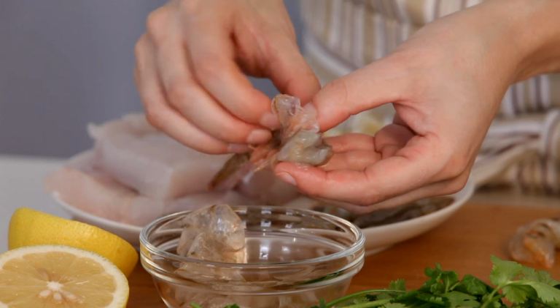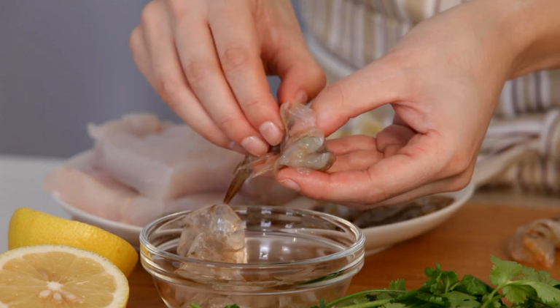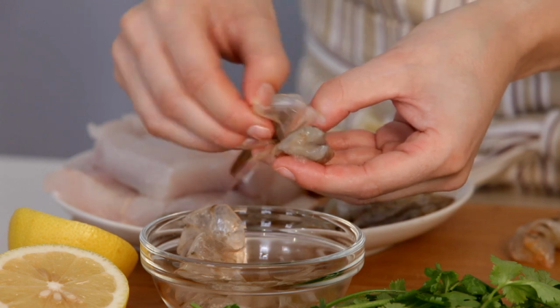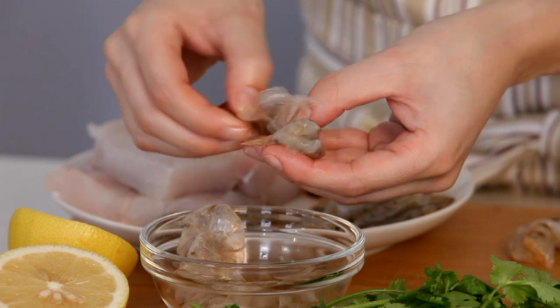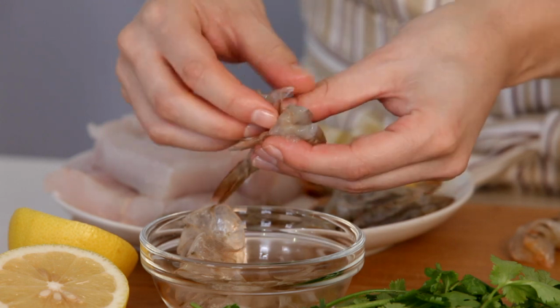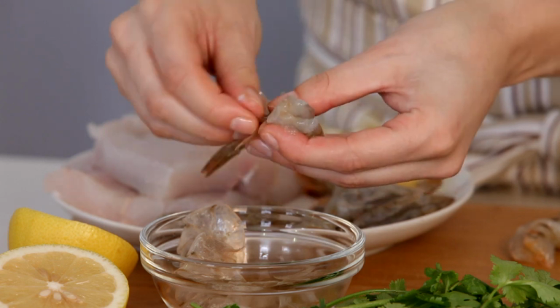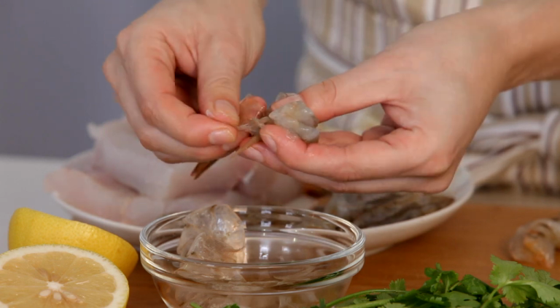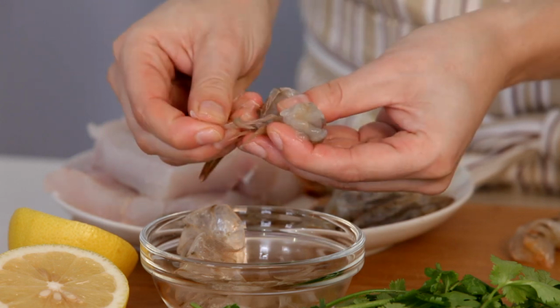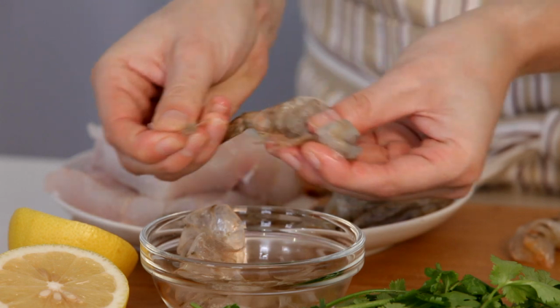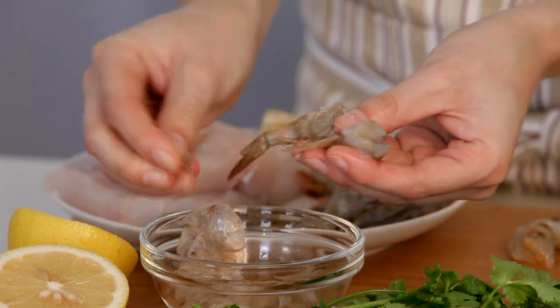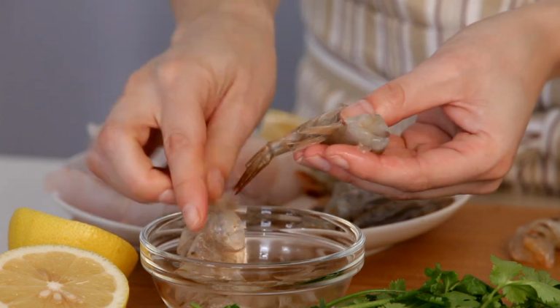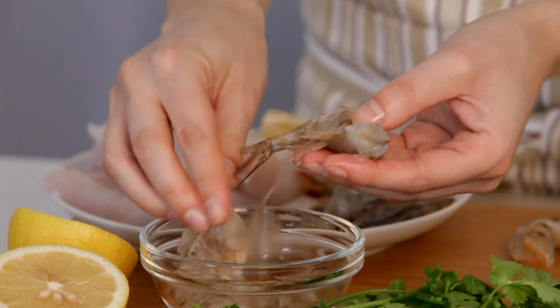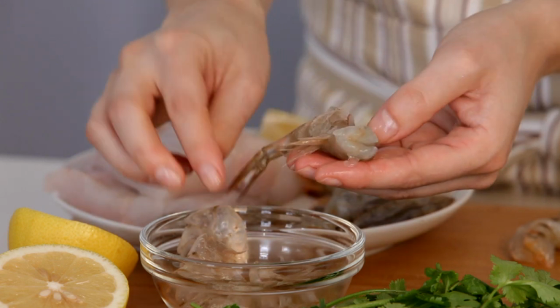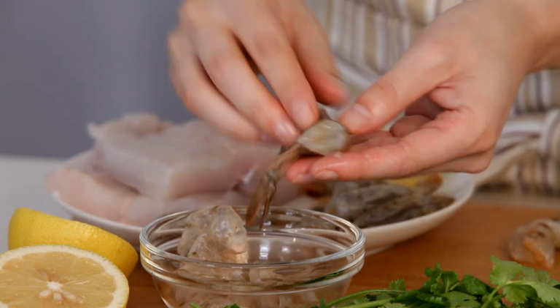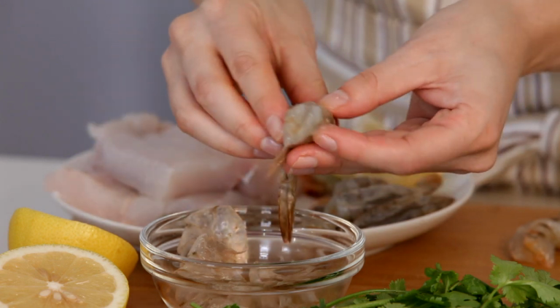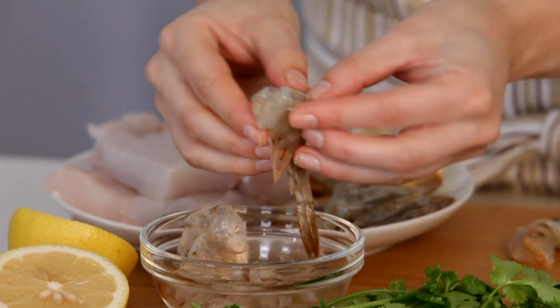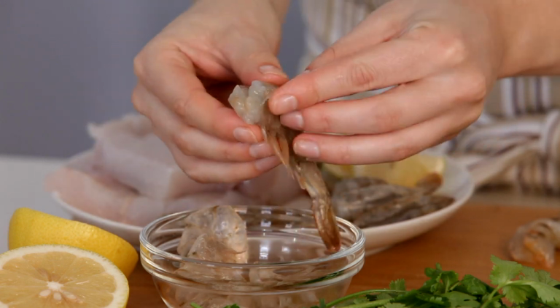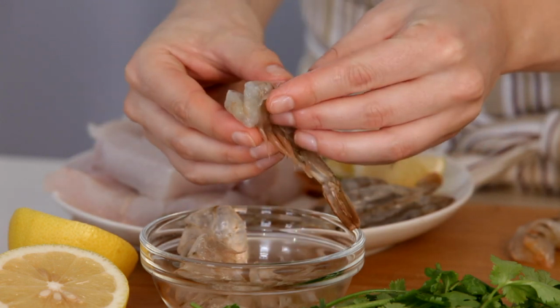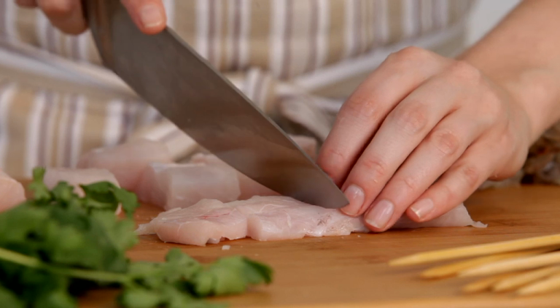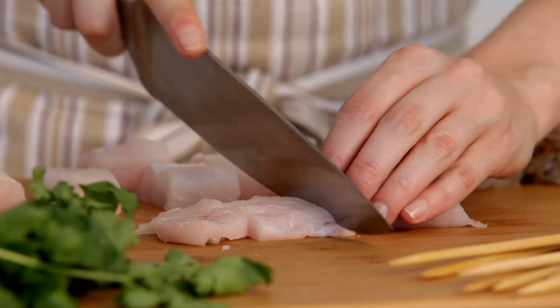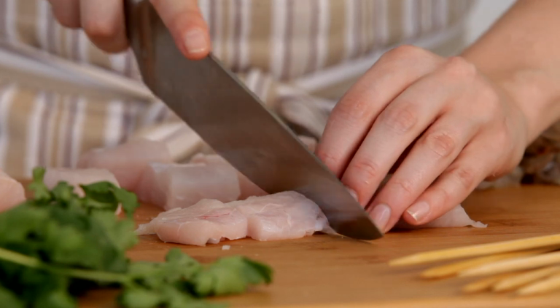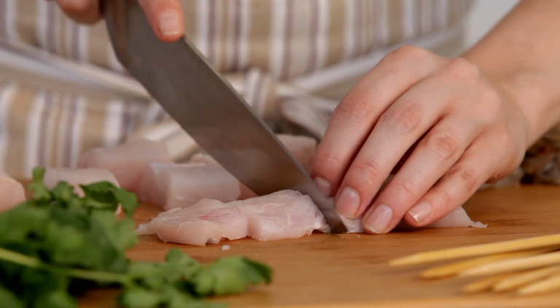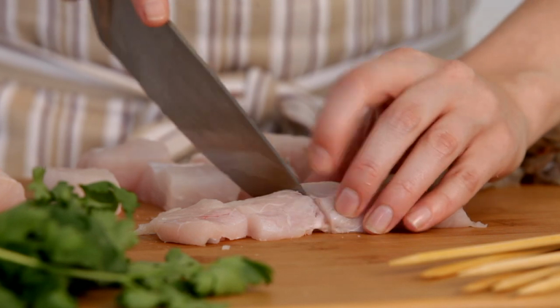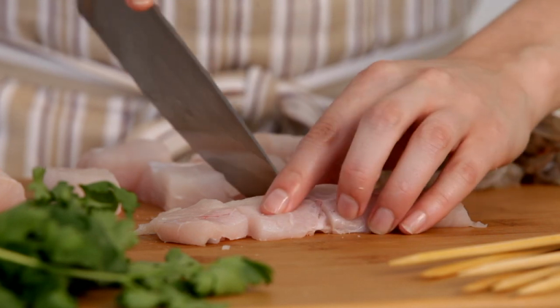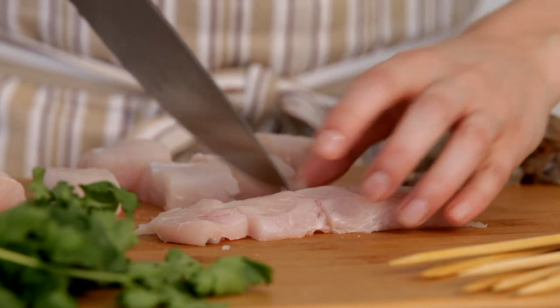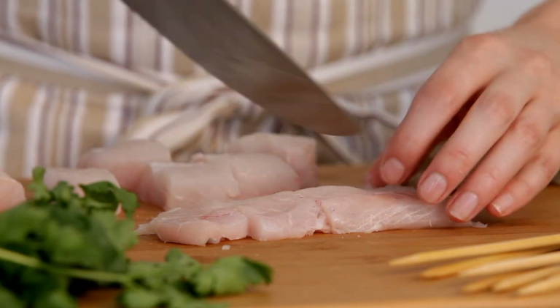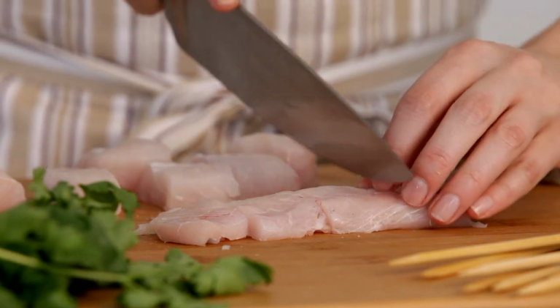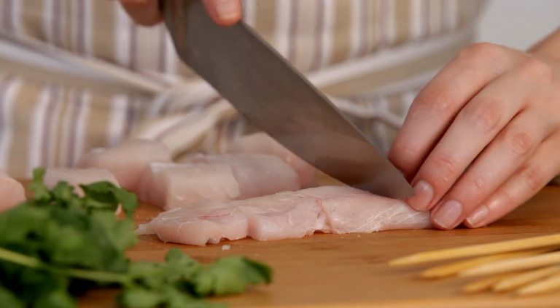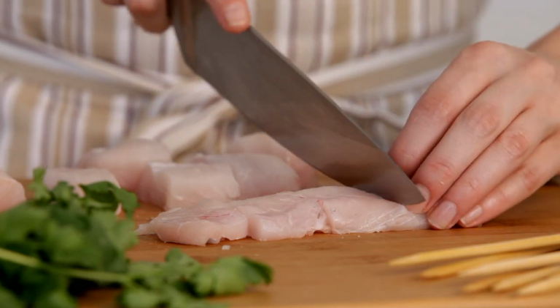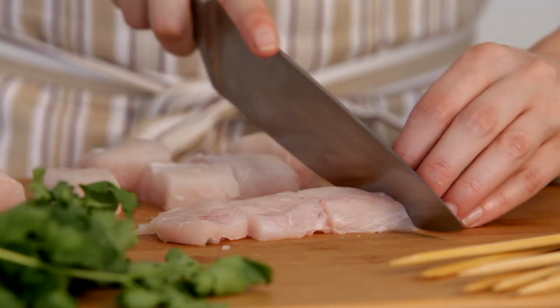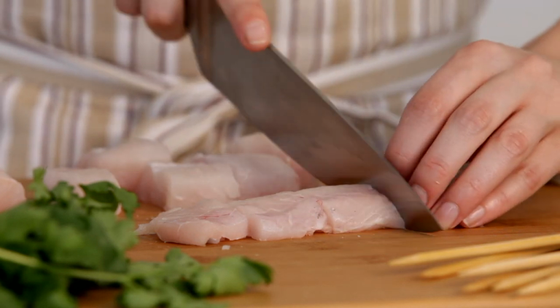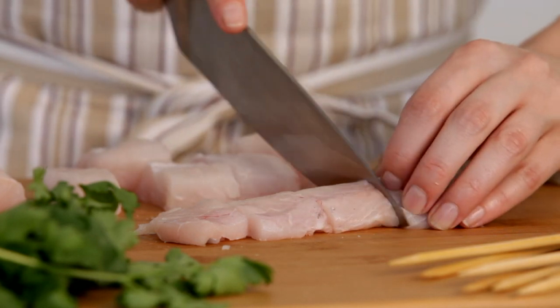We're going to leave our prawns intact, shells and veins removed, and the fish we're going to cut into 4cm cubes.